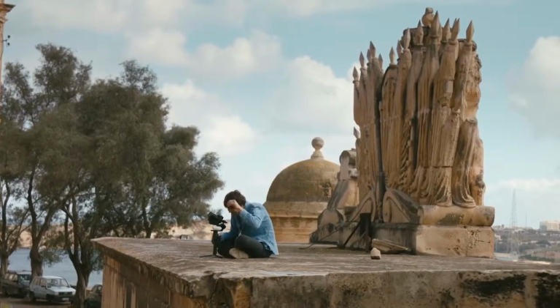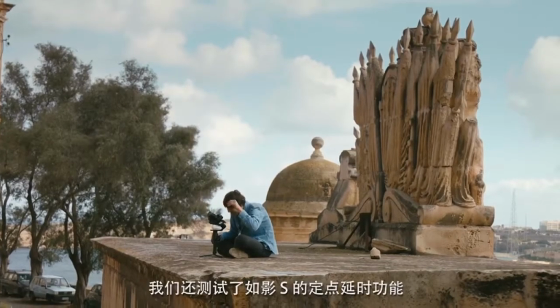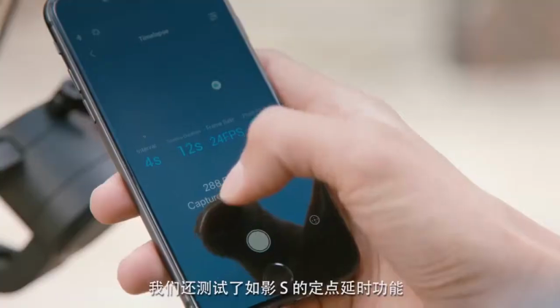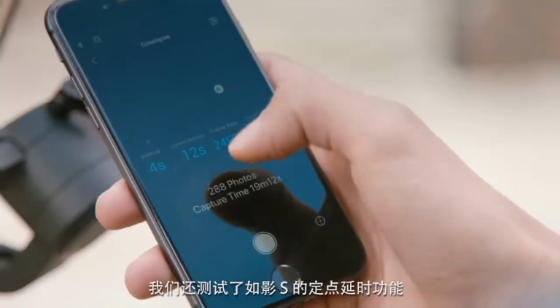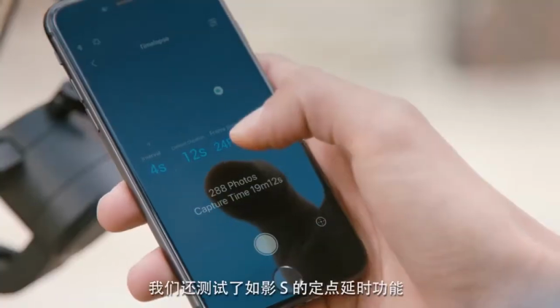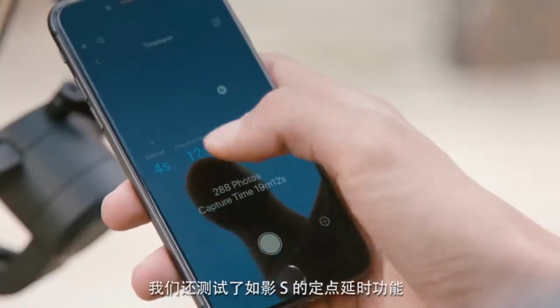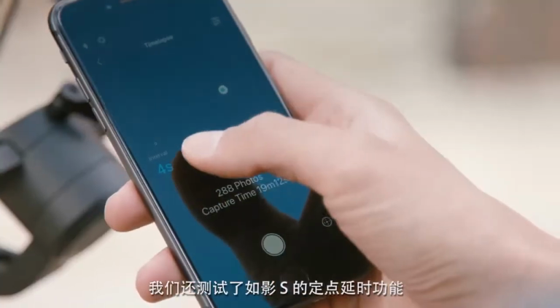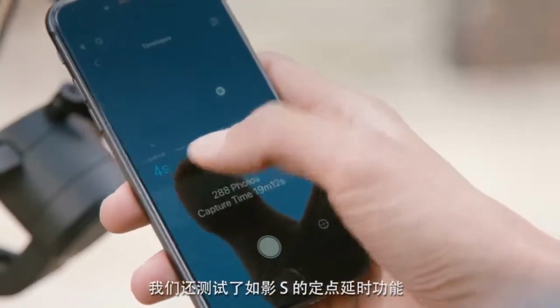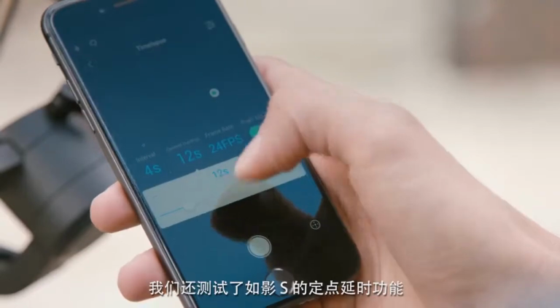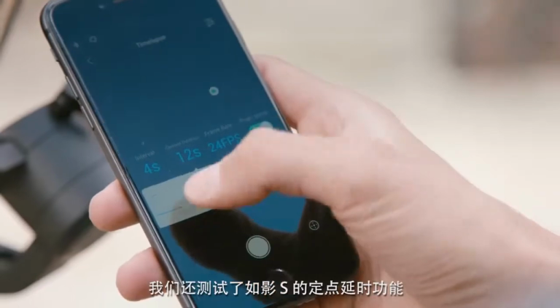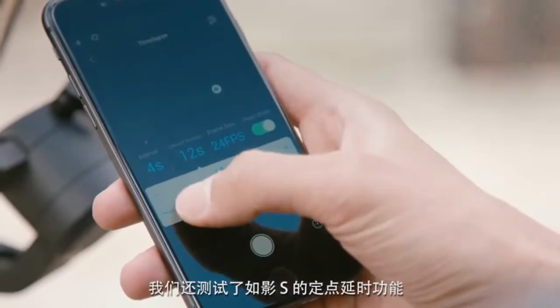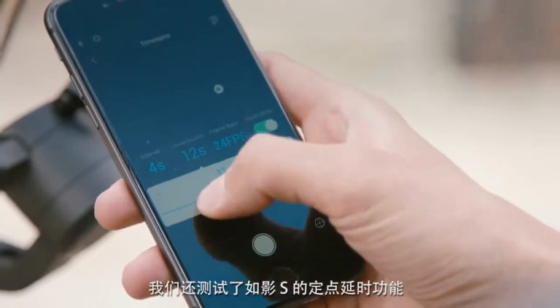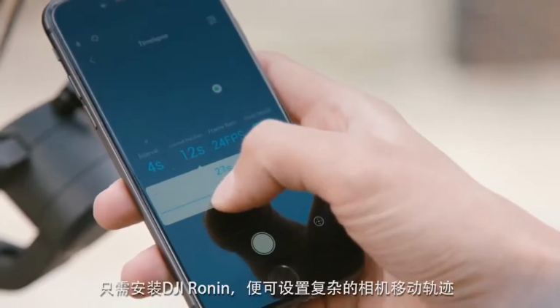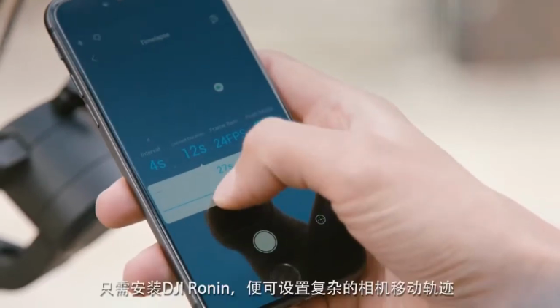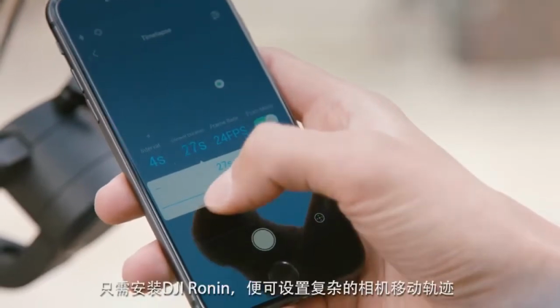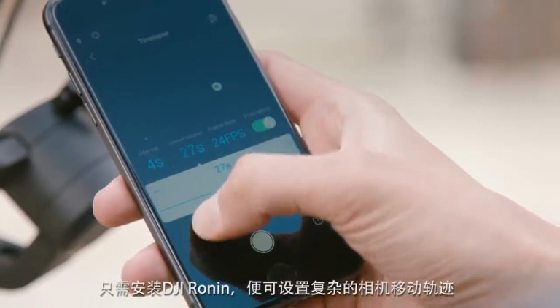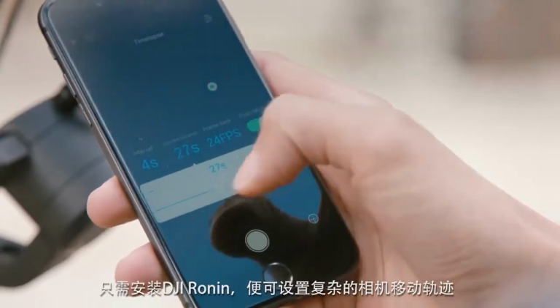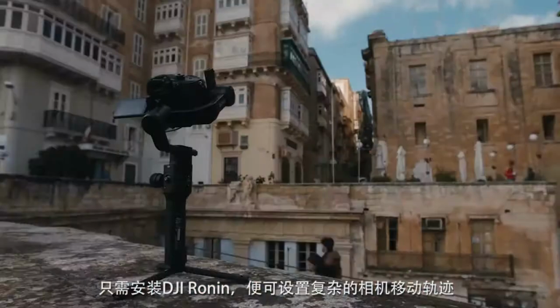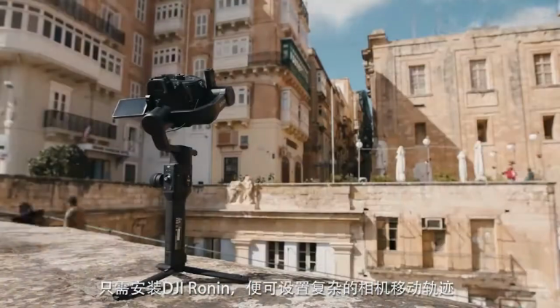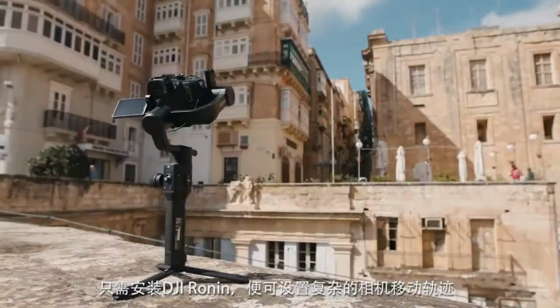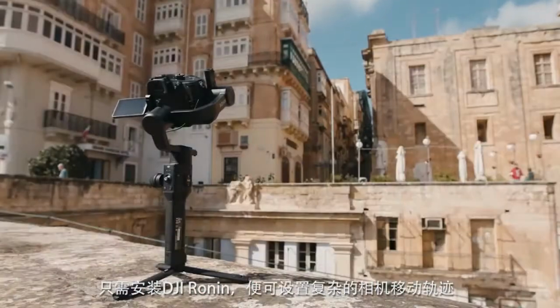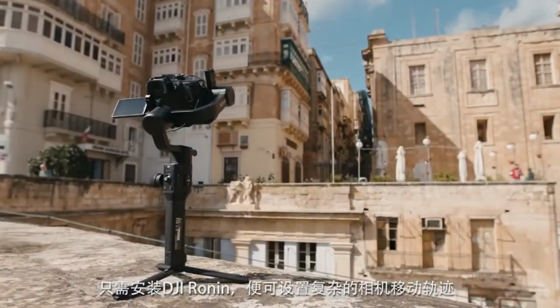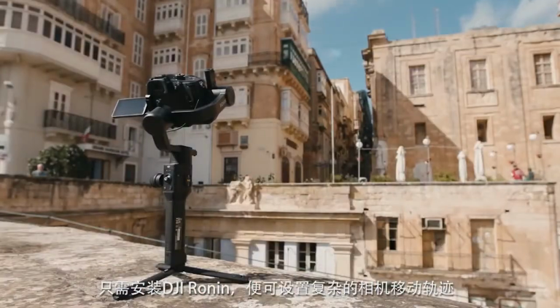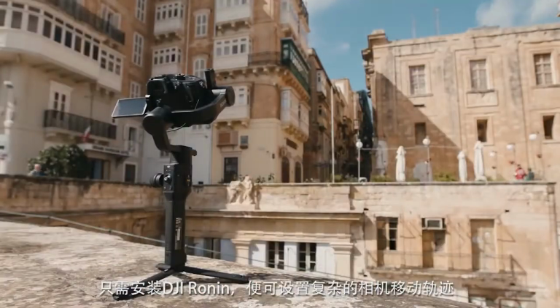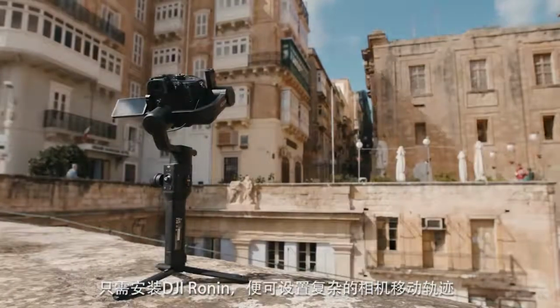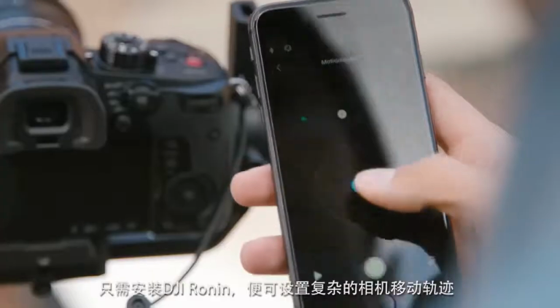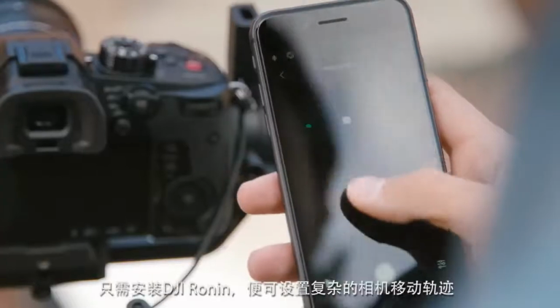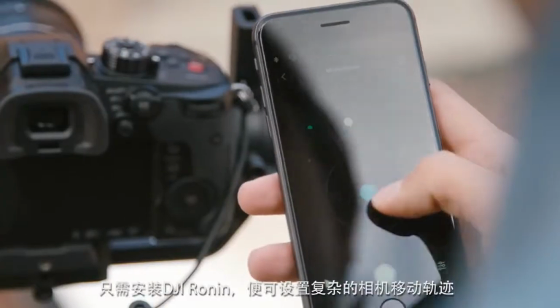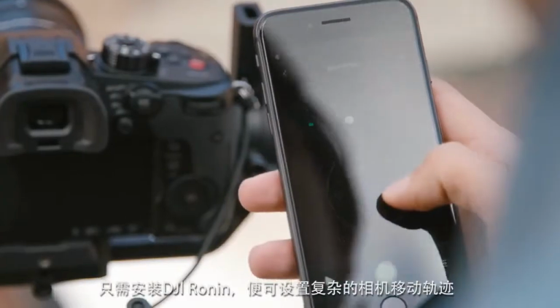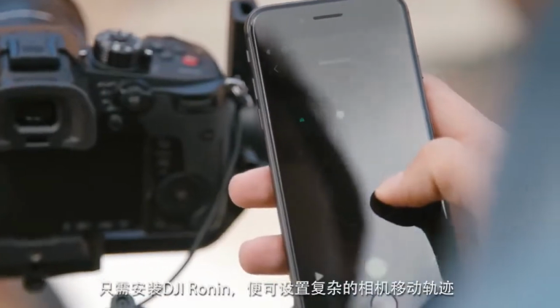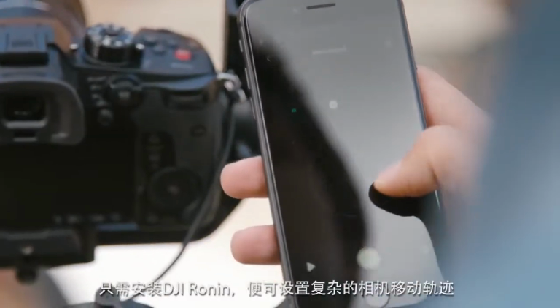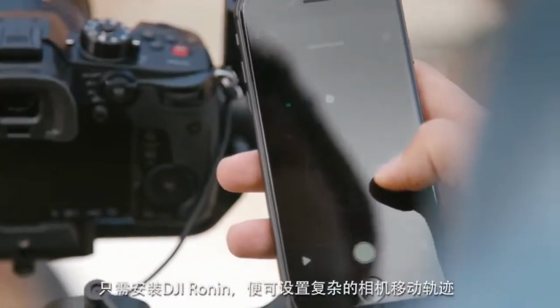We tested the time-lapse feature of the Ronin S, programming complex camera movements easily via the Ronin app.